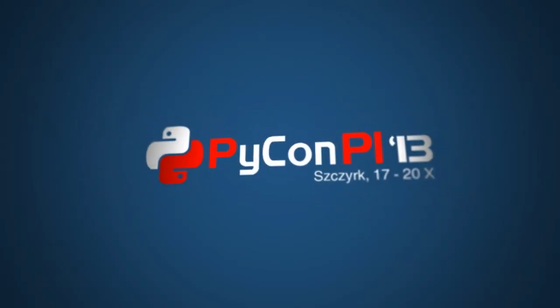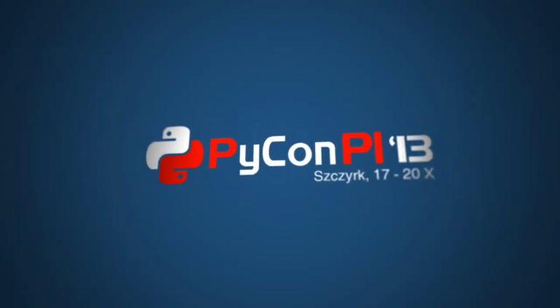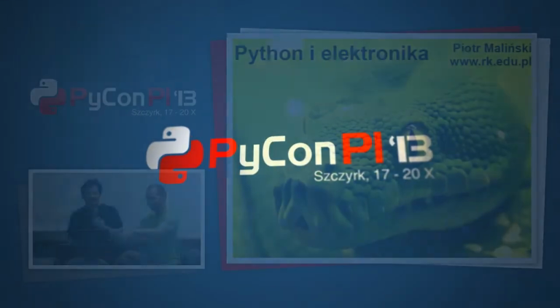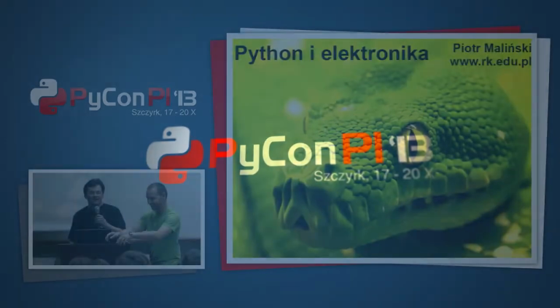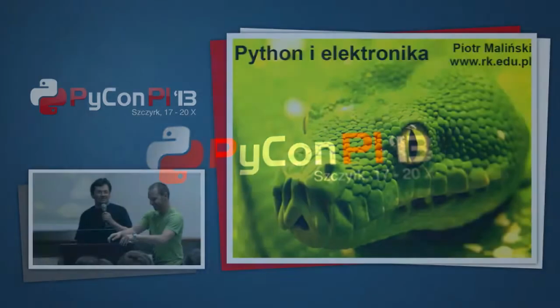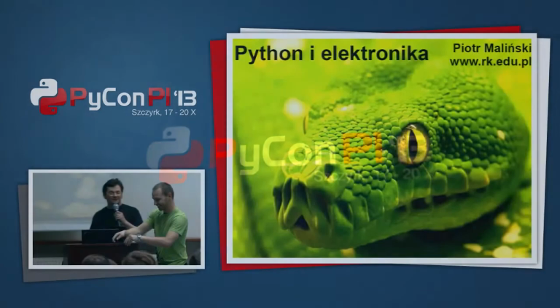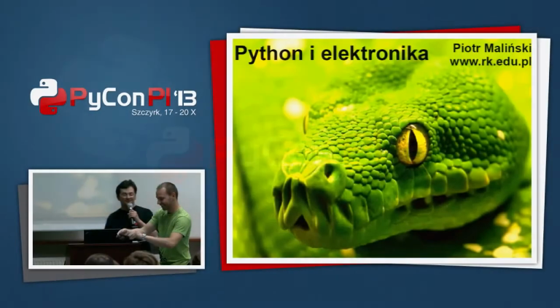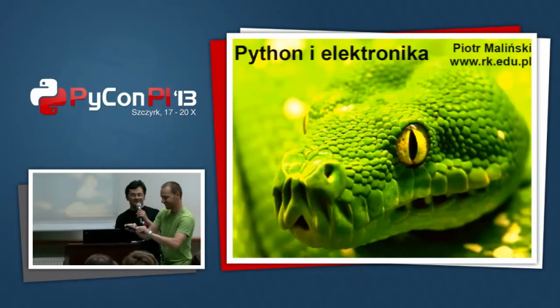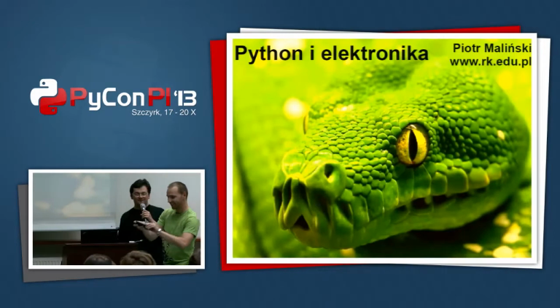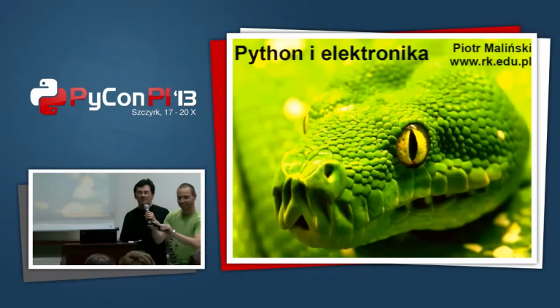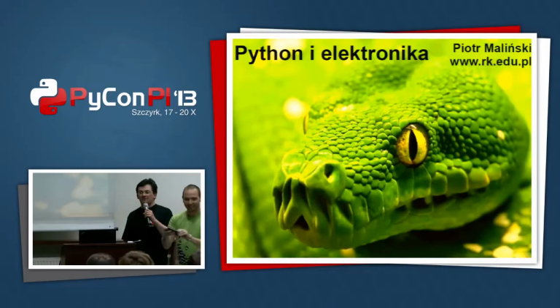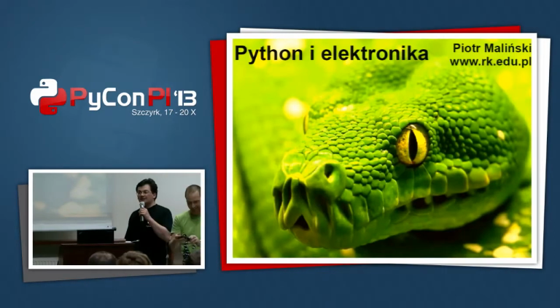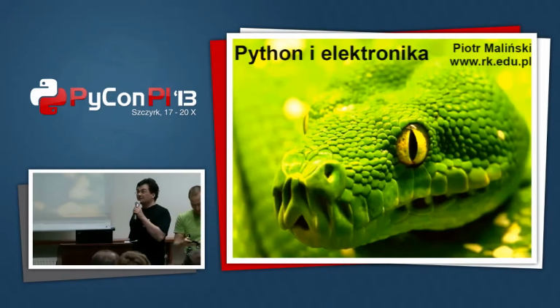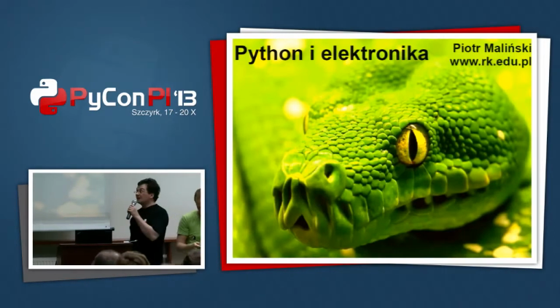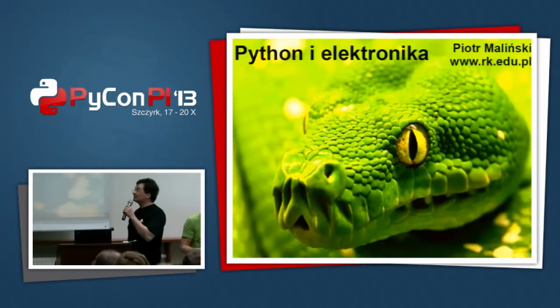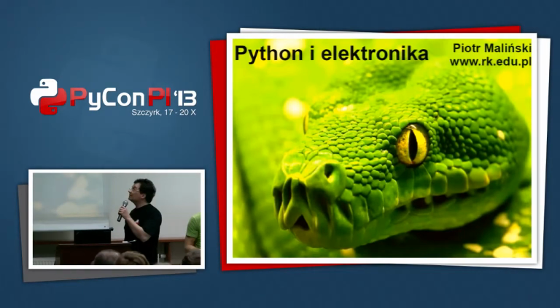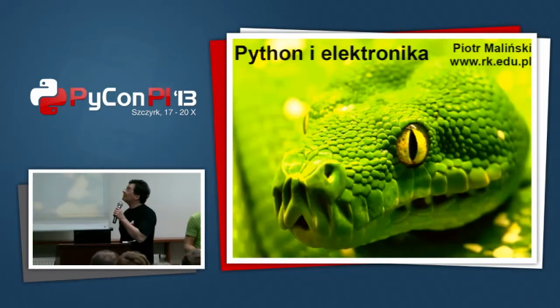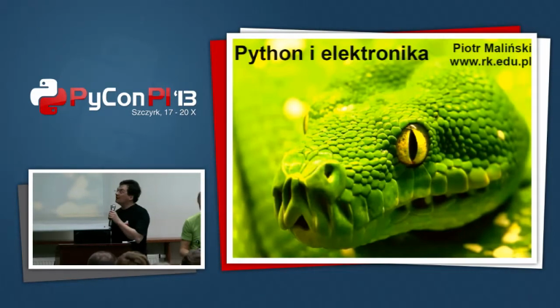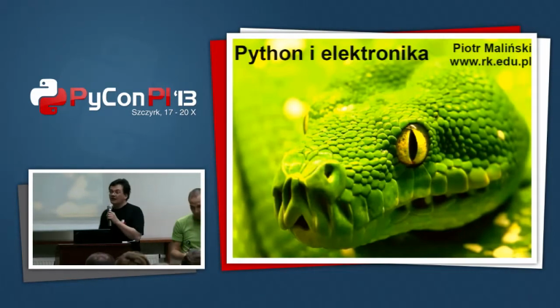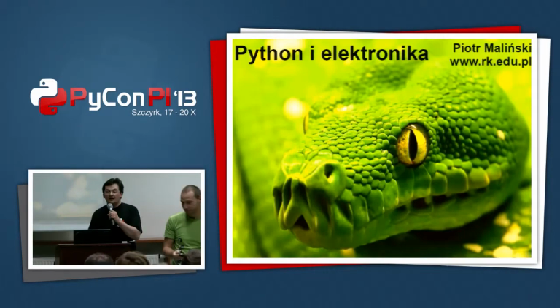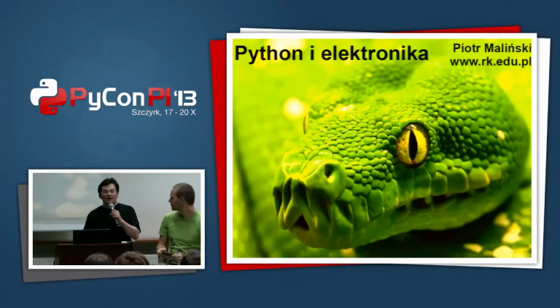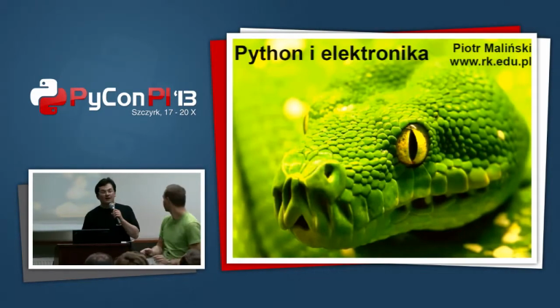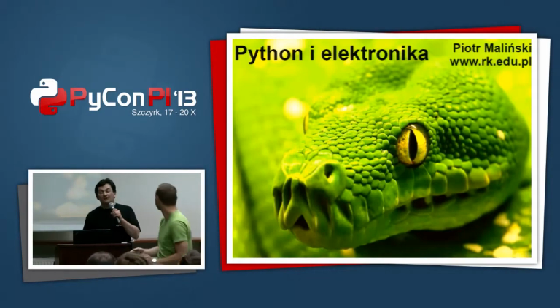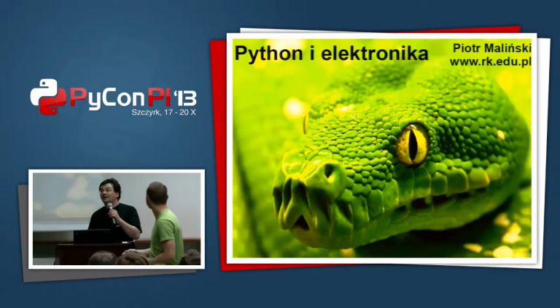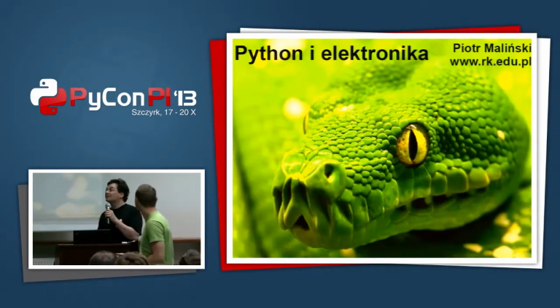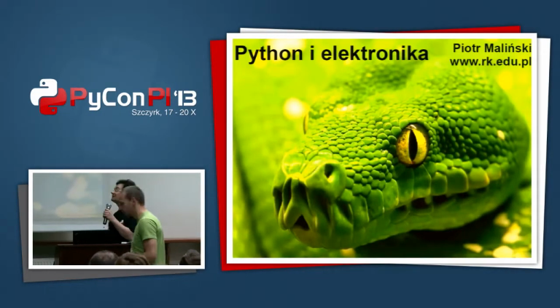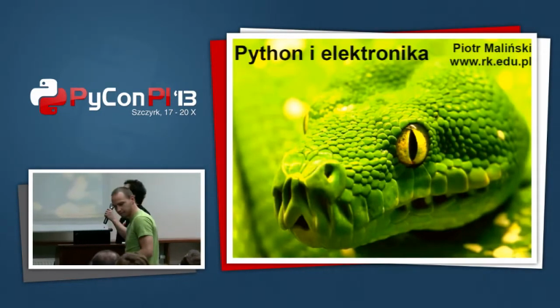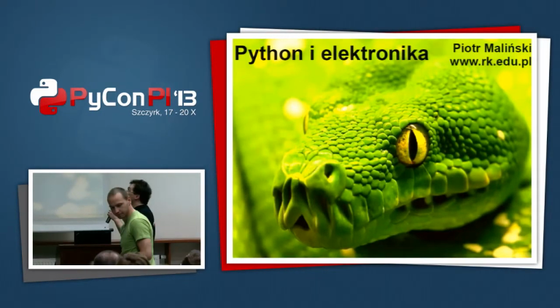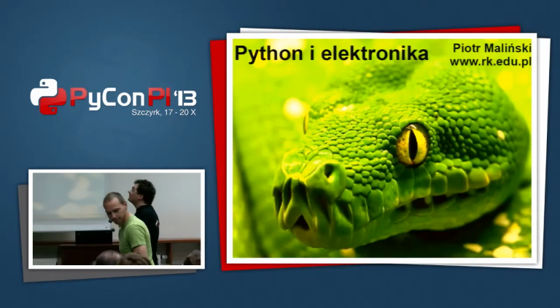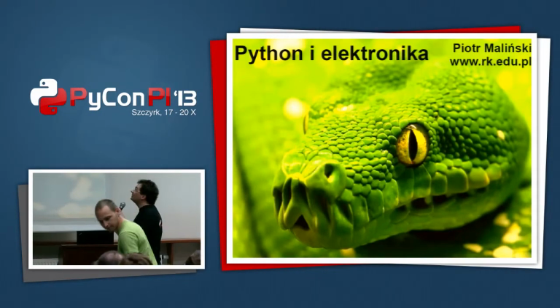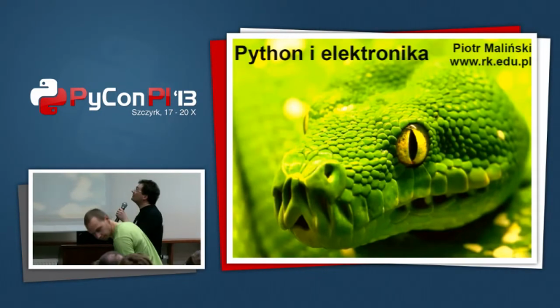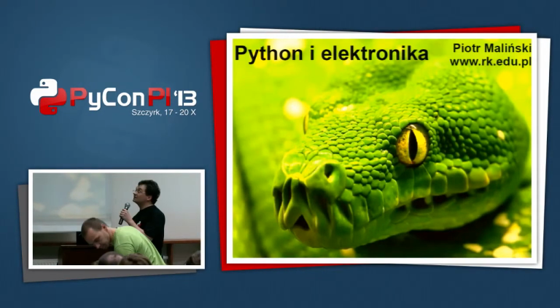Hi everybody, my name is Piotr. I work at Pozytywnie.pl in Warsaw.